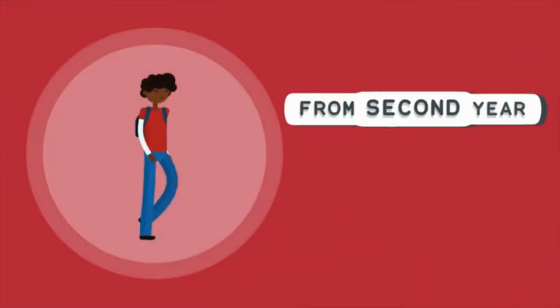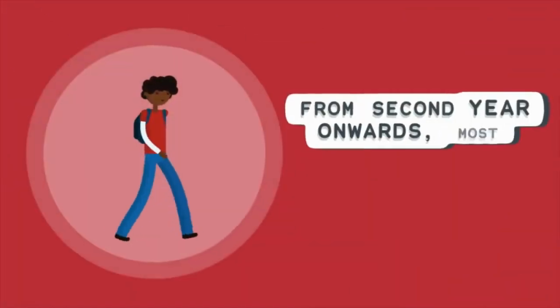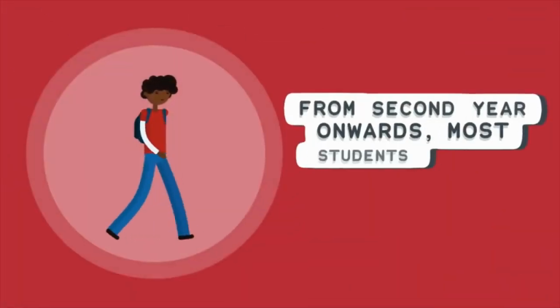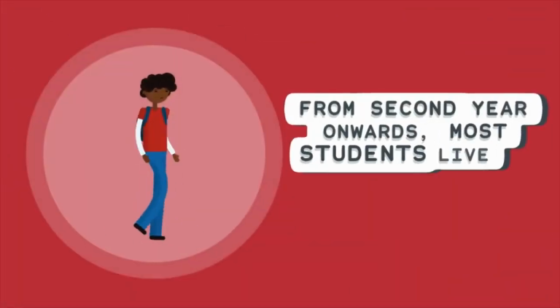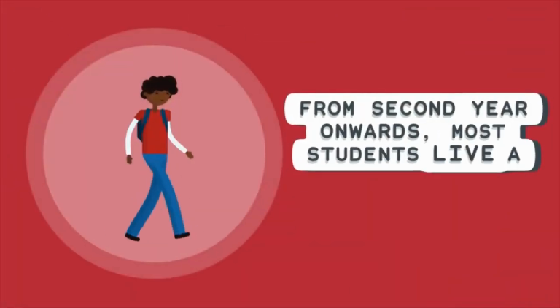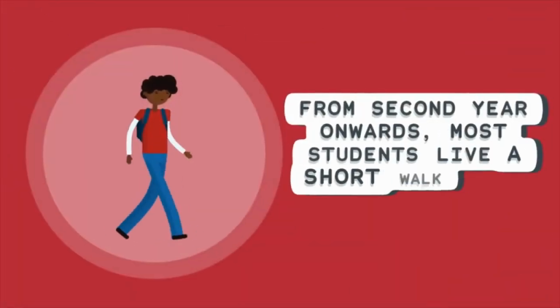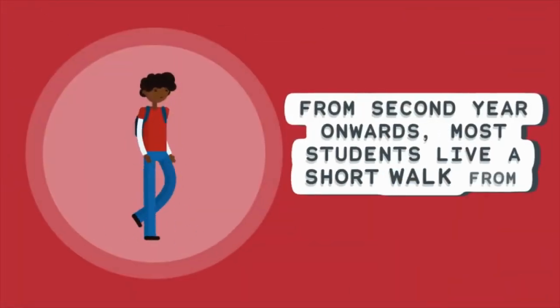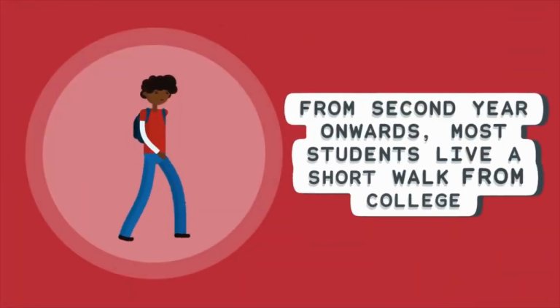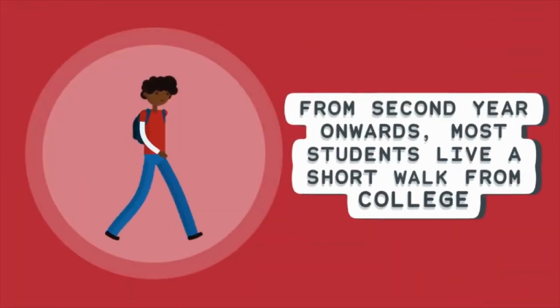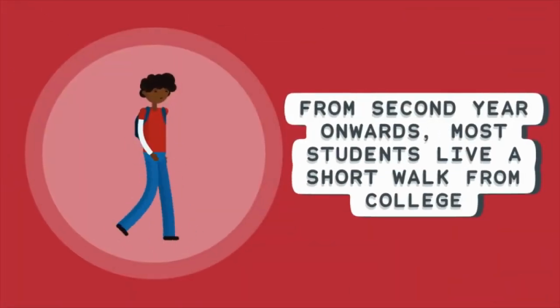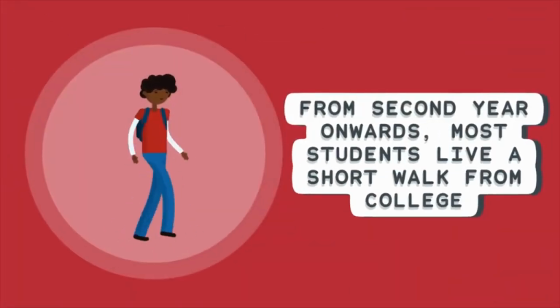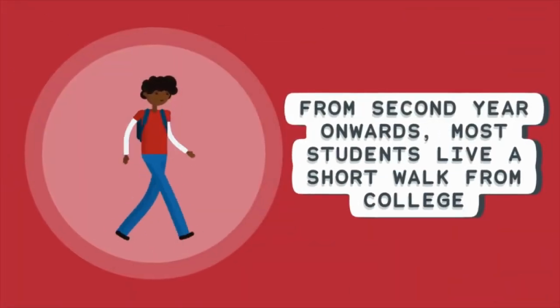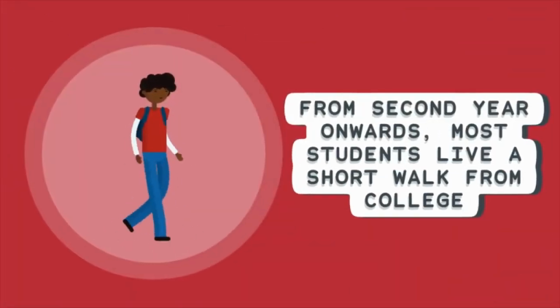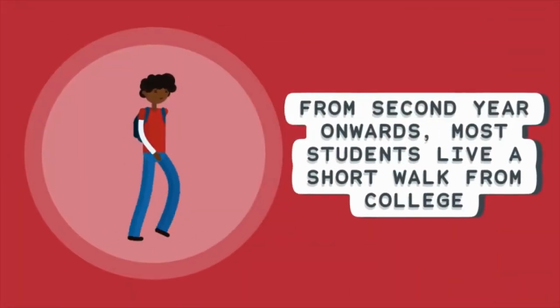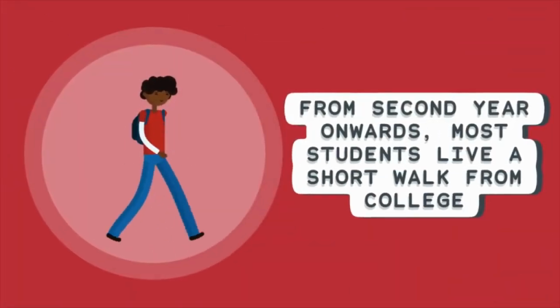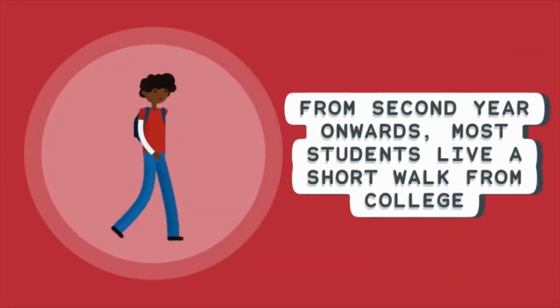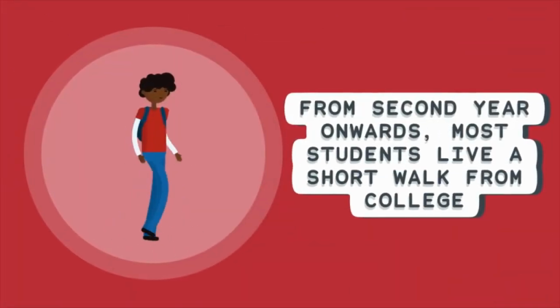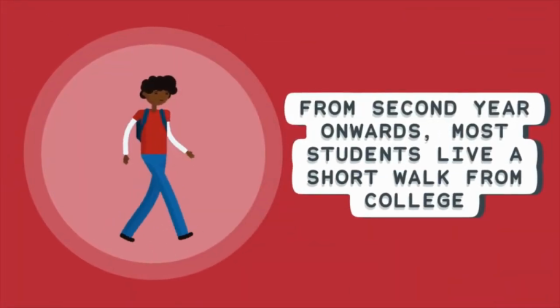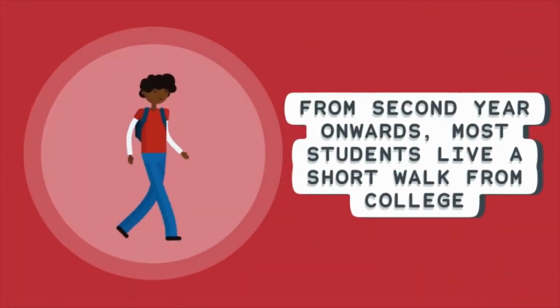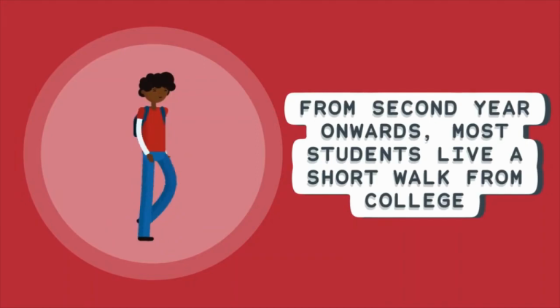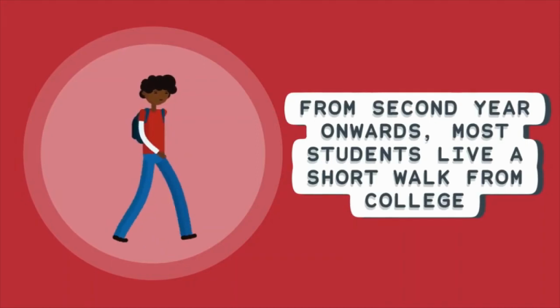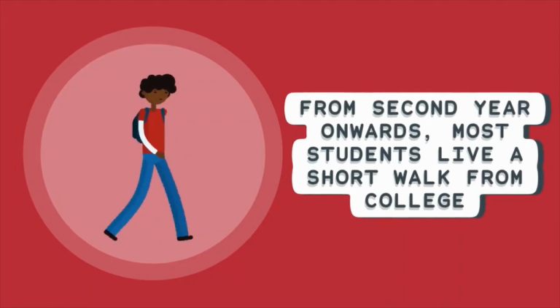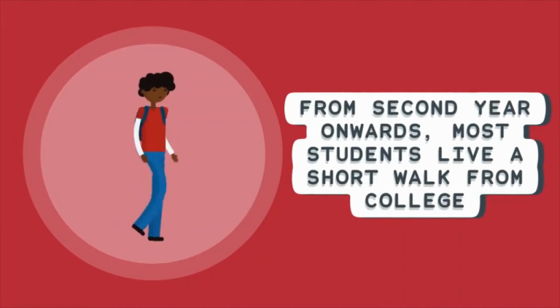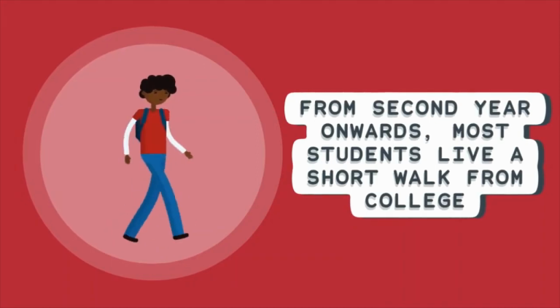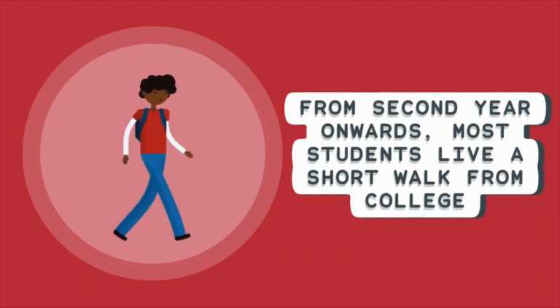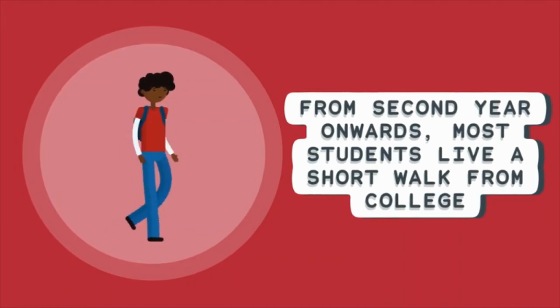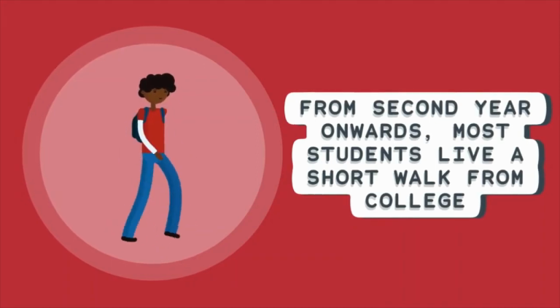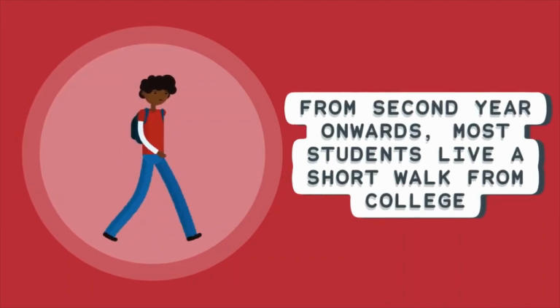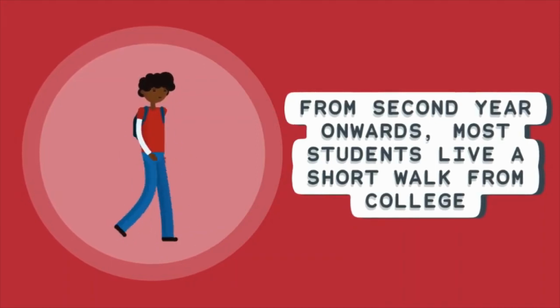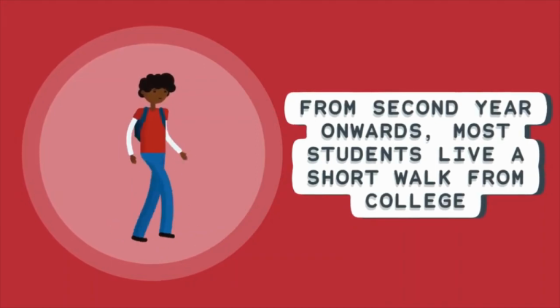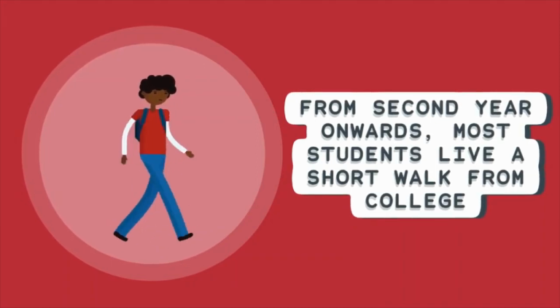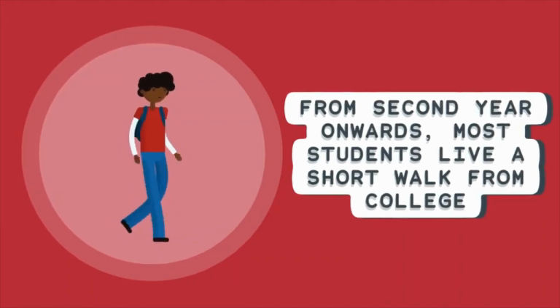From second year onwards, most students live a short walk from college in one of our offsite accommodation buildings.